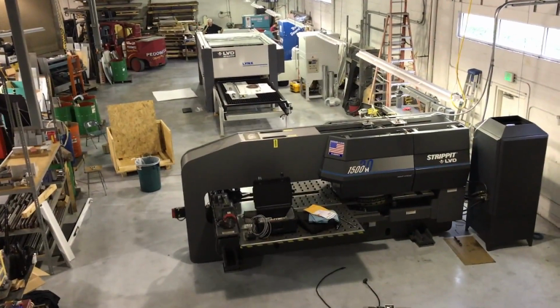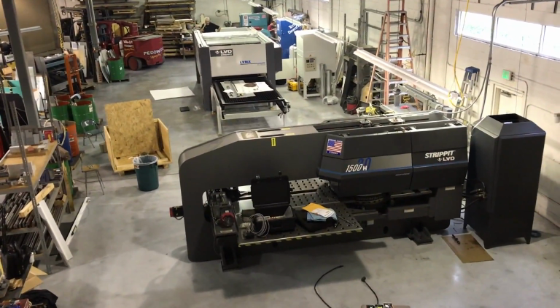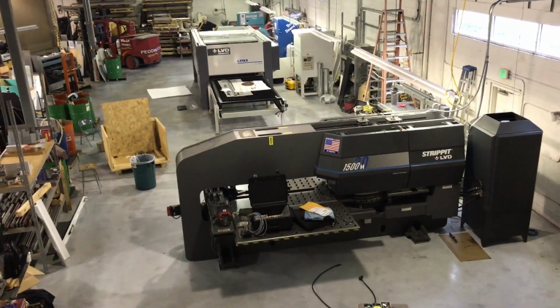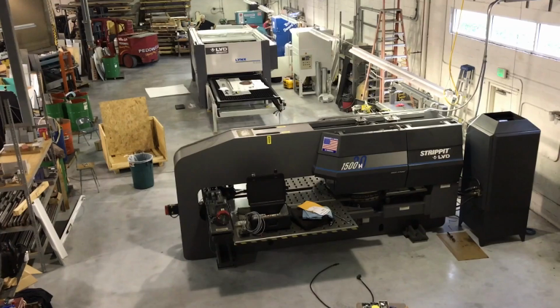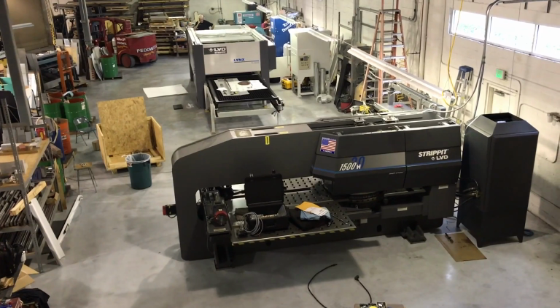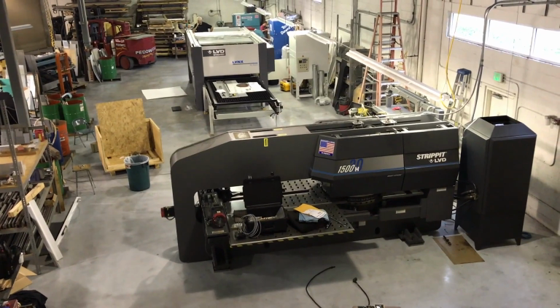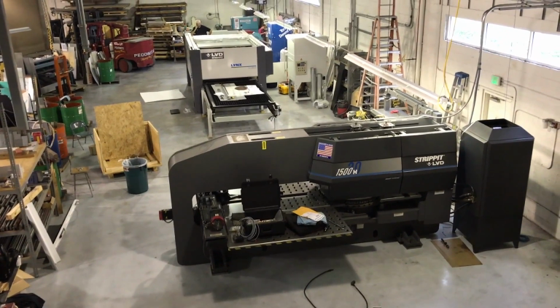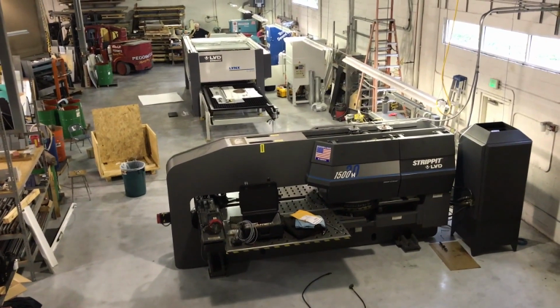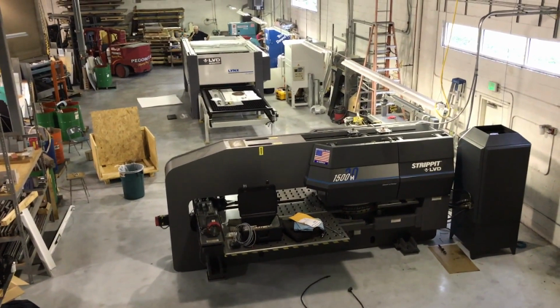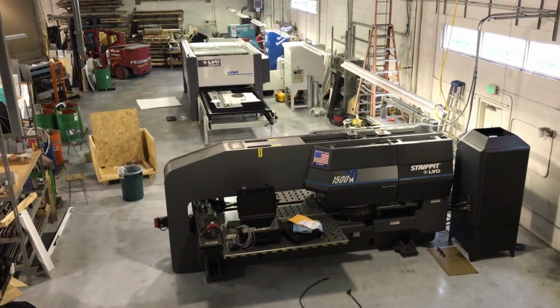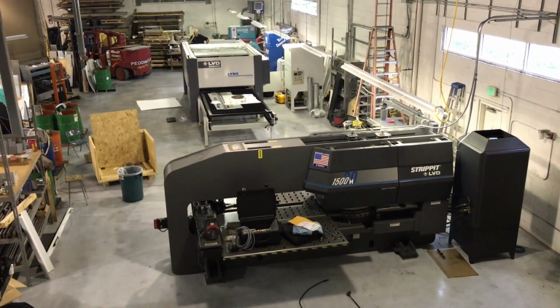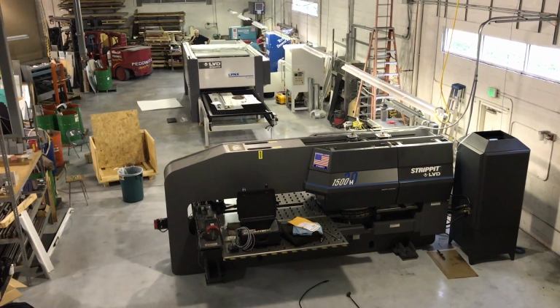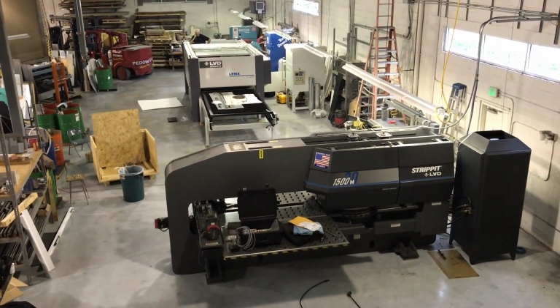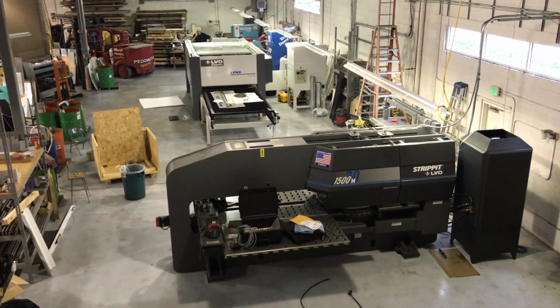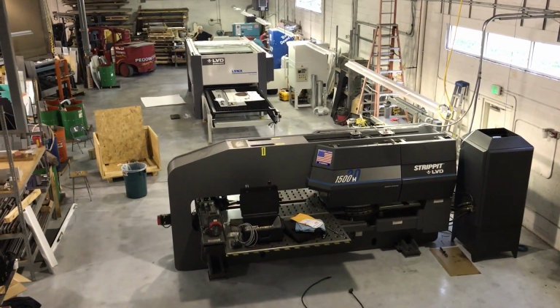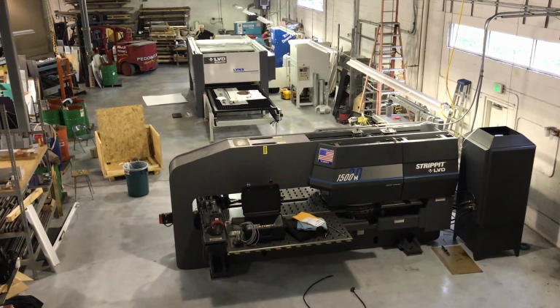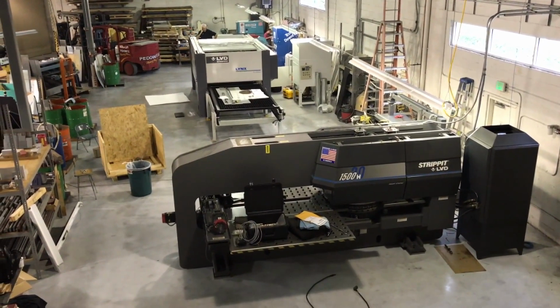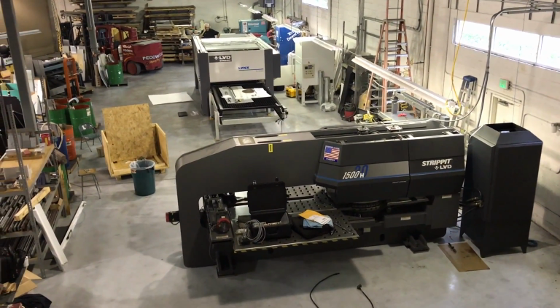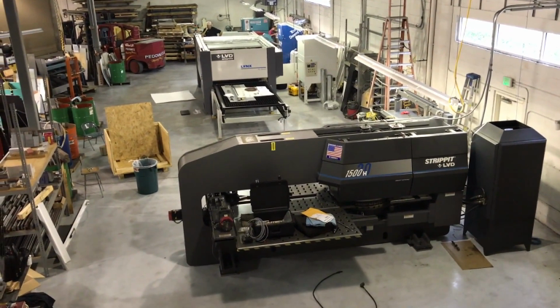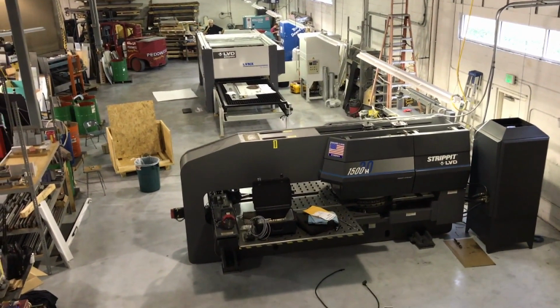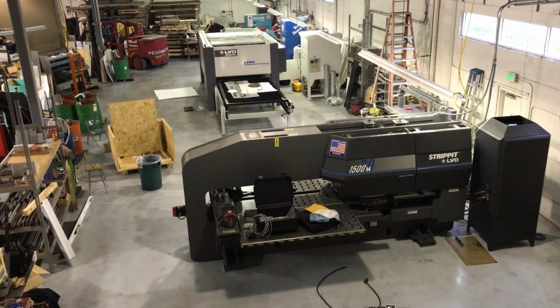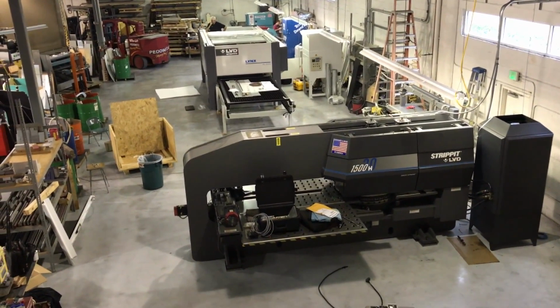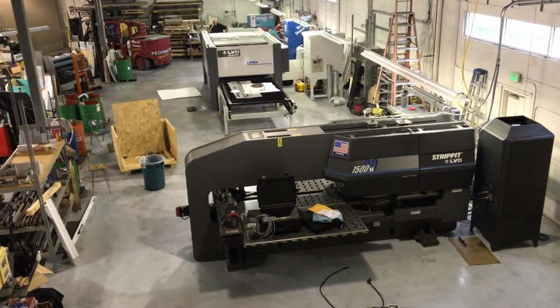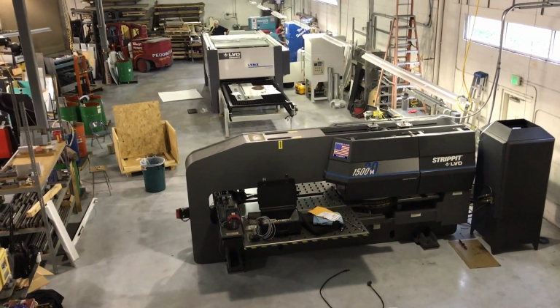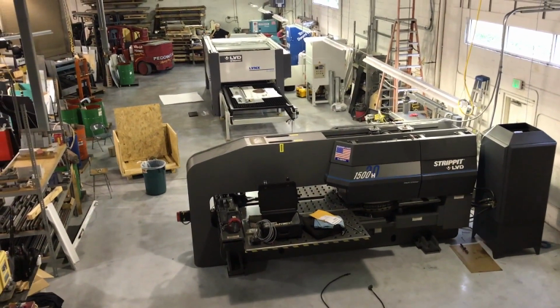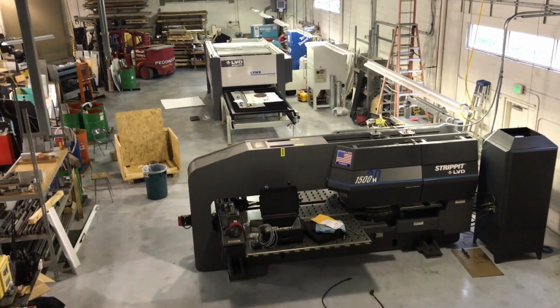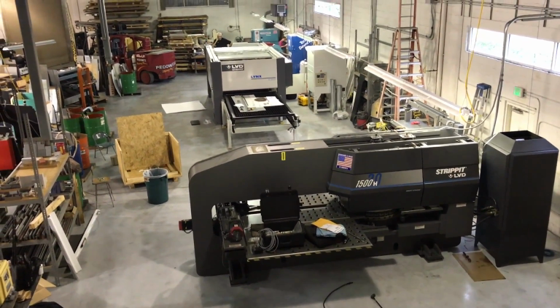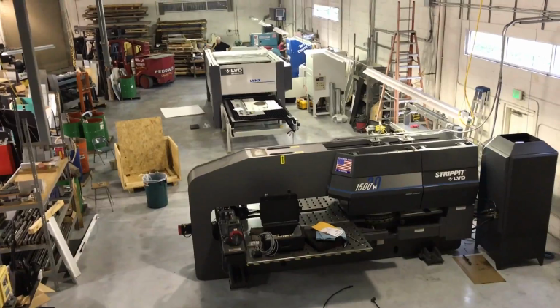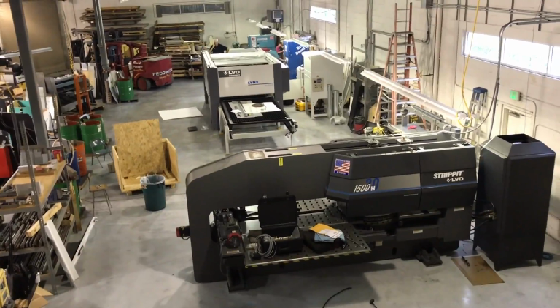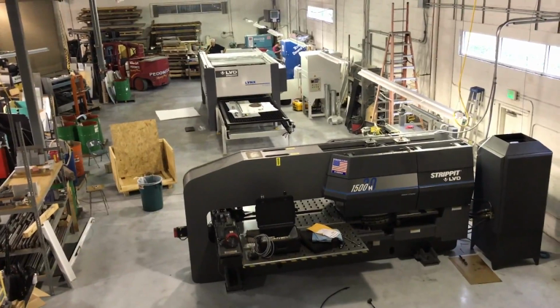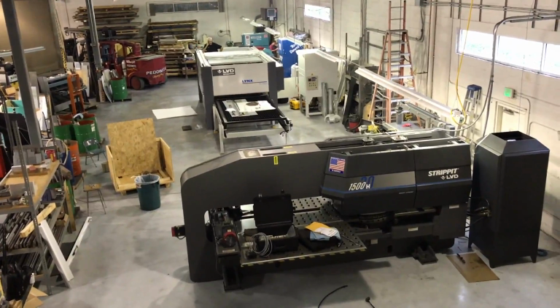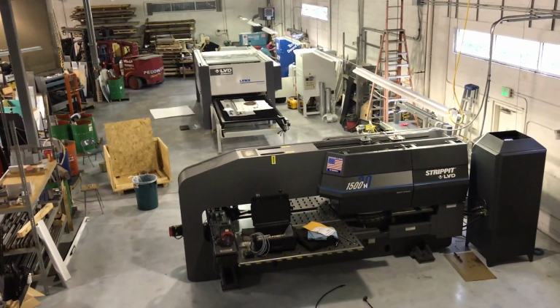Here's the time-lapse from yesterday, from about 7:30 AM to 7:30 PM. First we moved the turret press over, and then we moved in the new laser cutter.